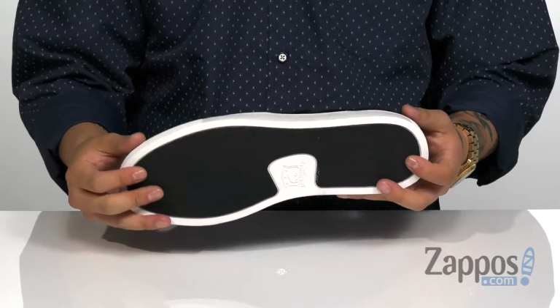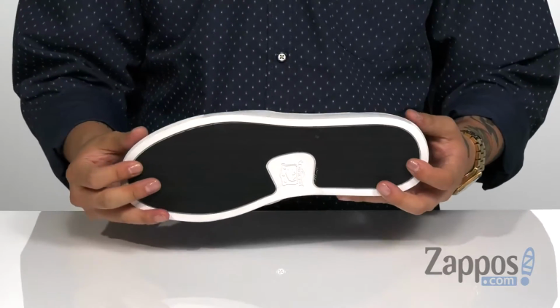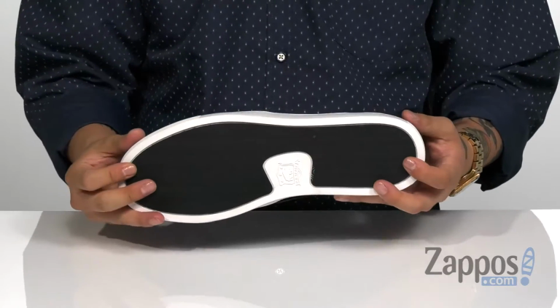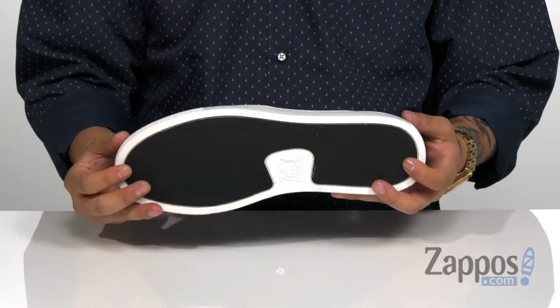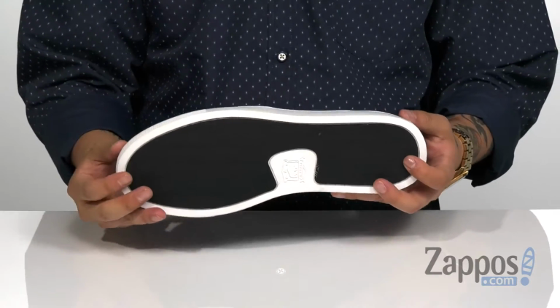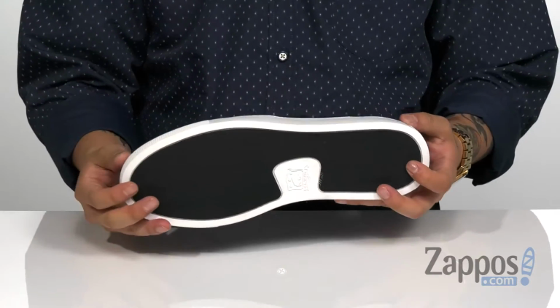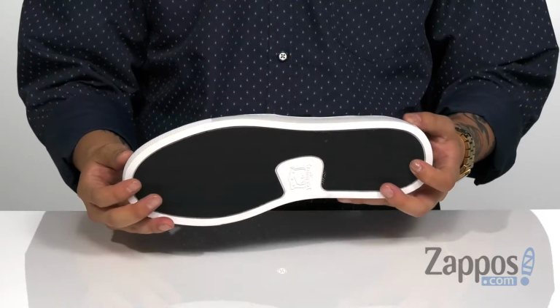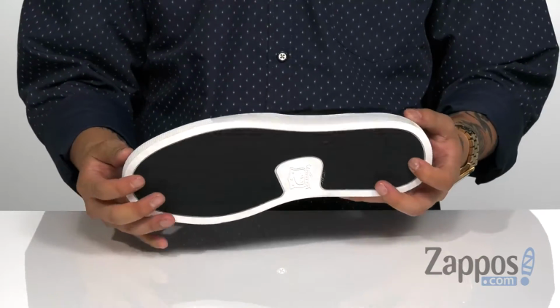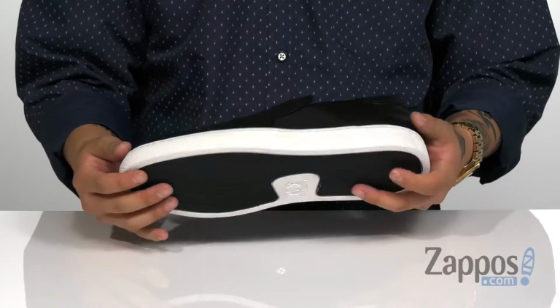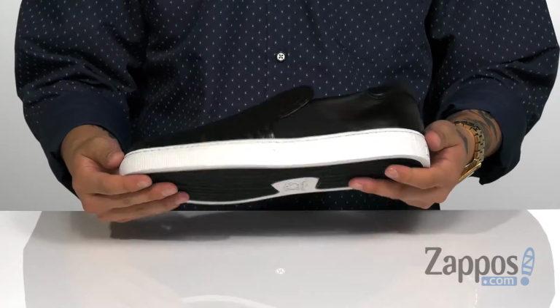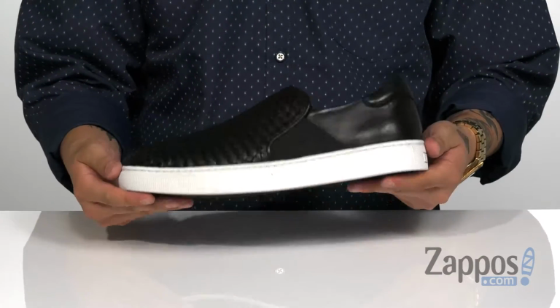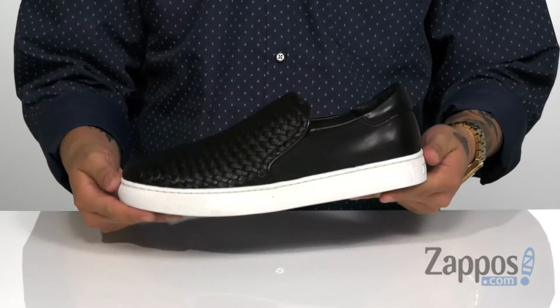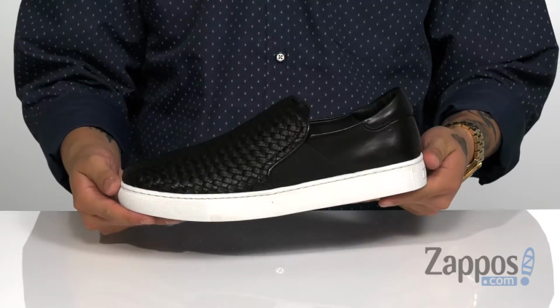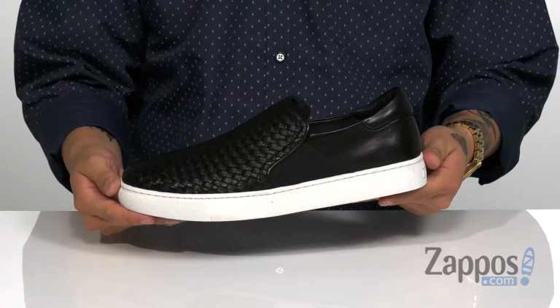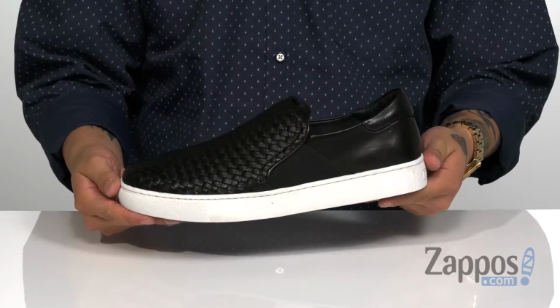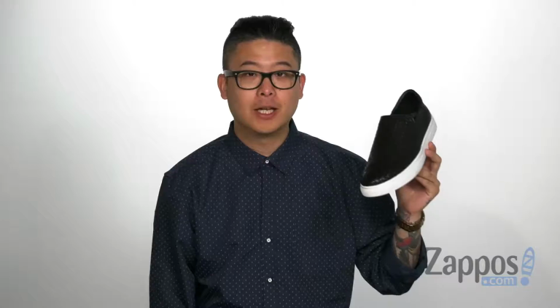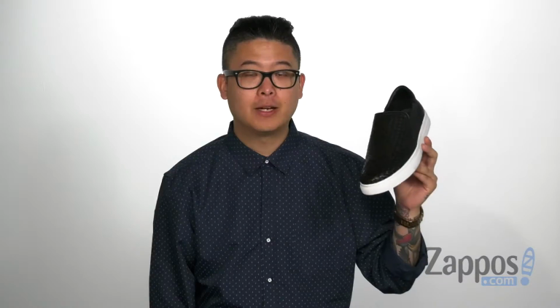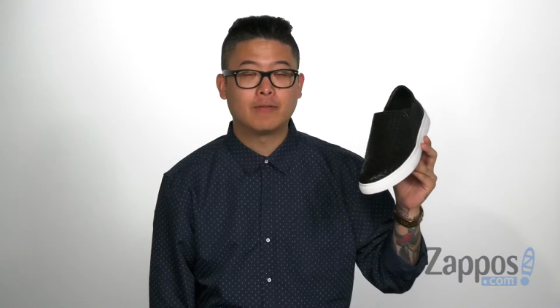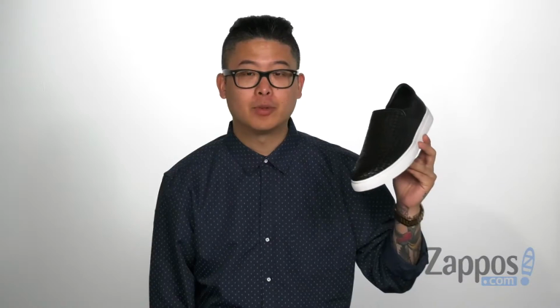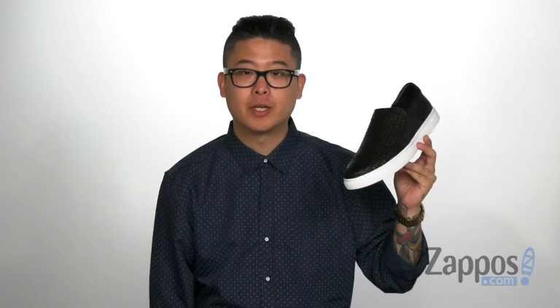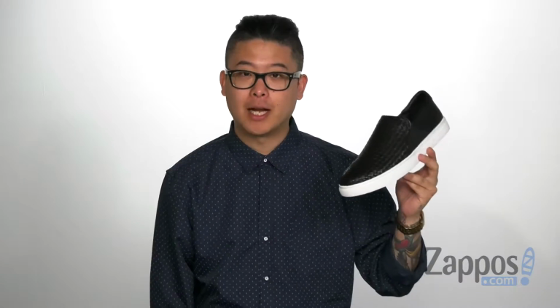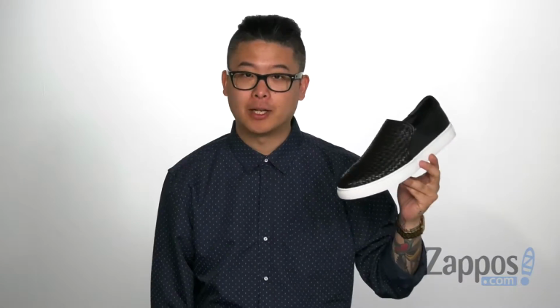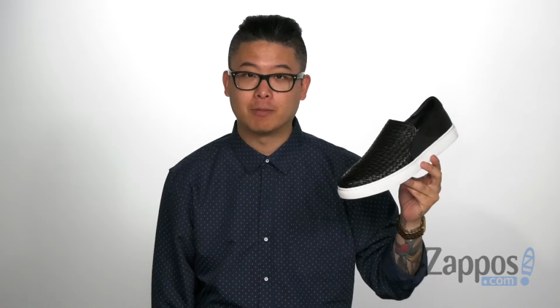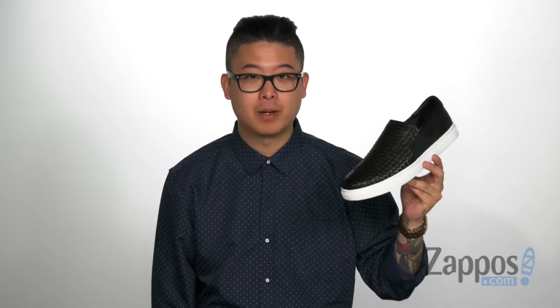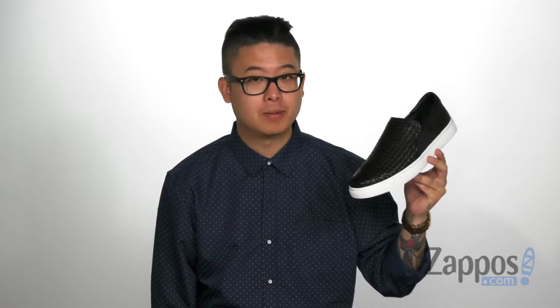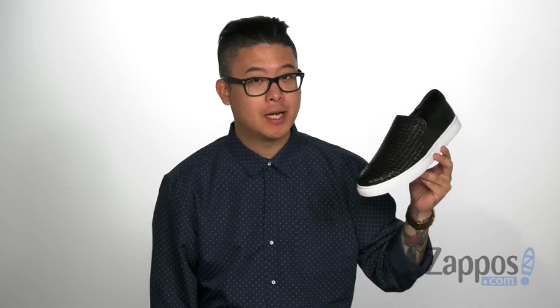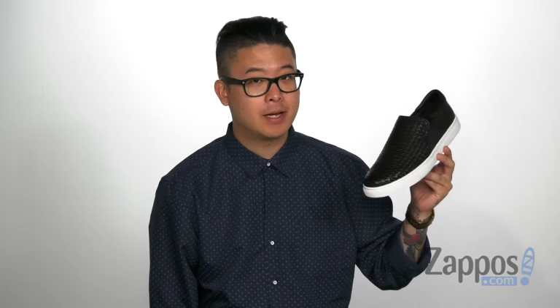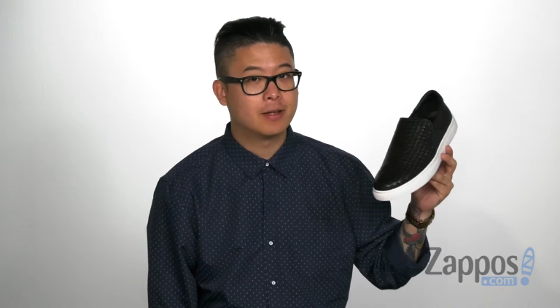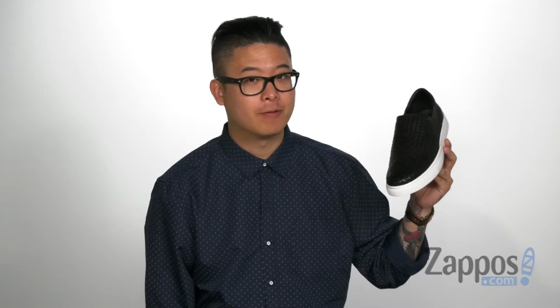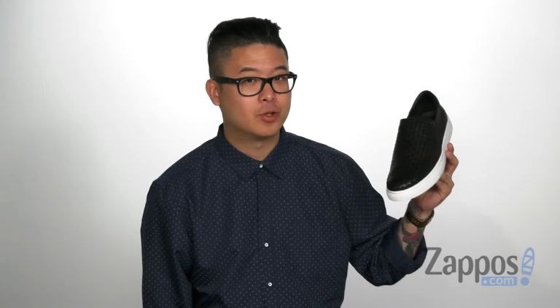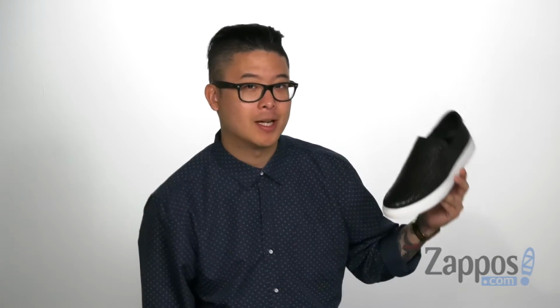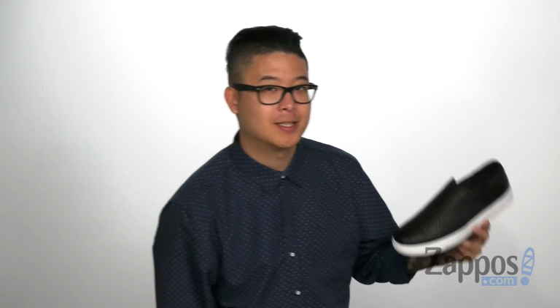It's all on top of a textured synthetic outsole to keep you stable. Clean, comfortable, yet elegant — pick them up today, they're from Trask.